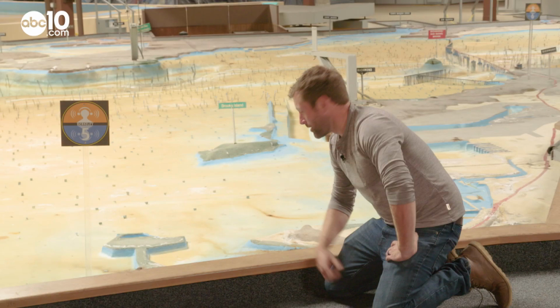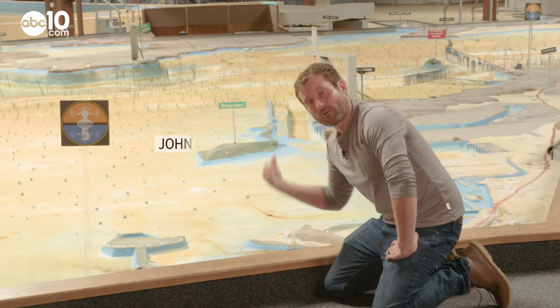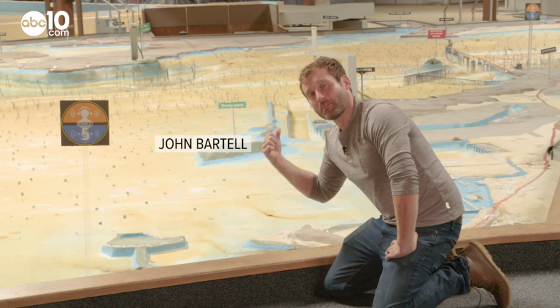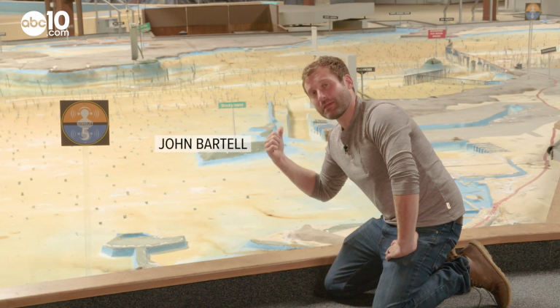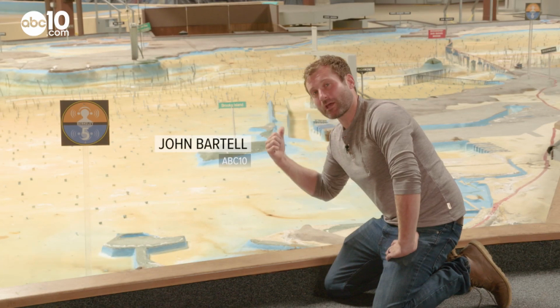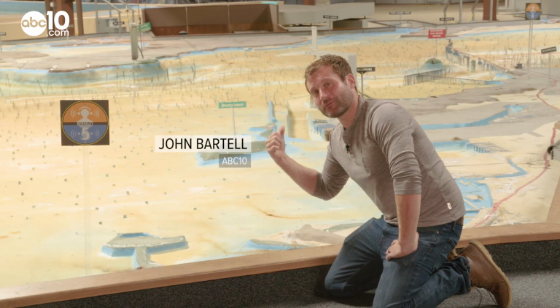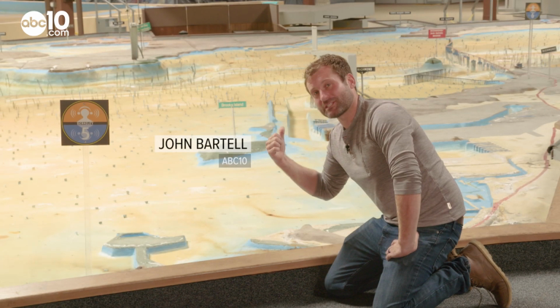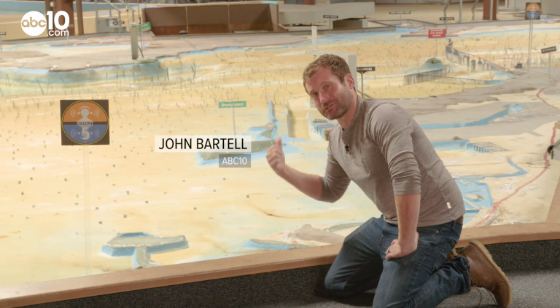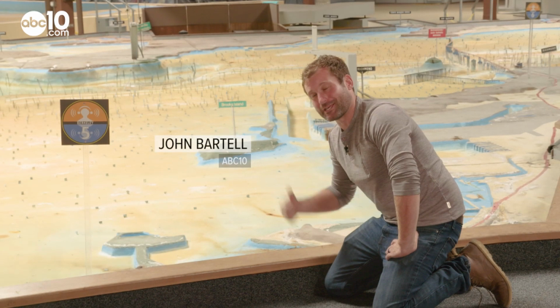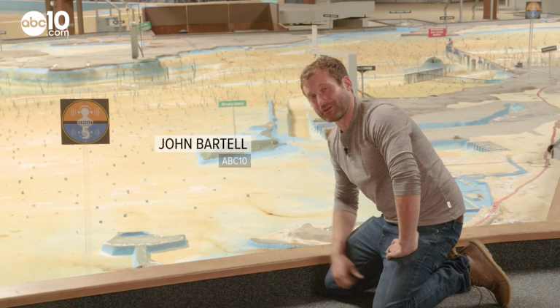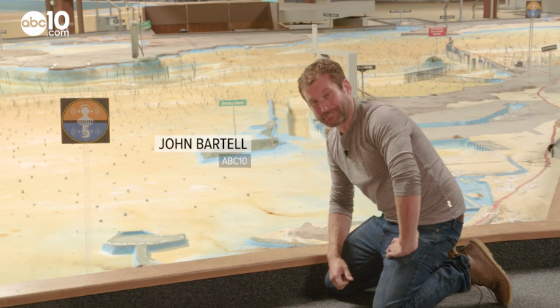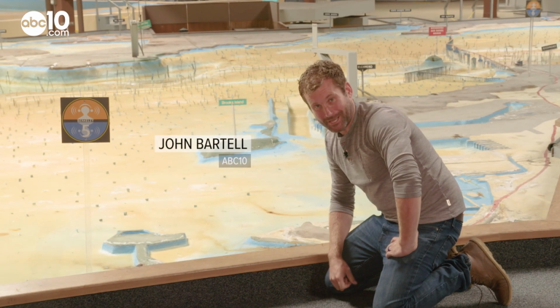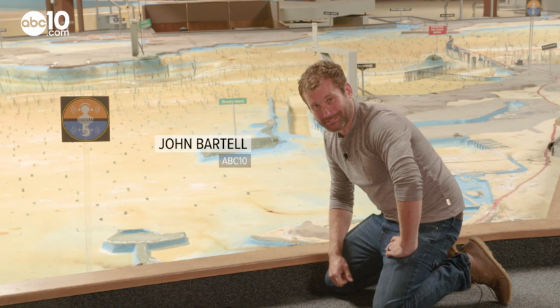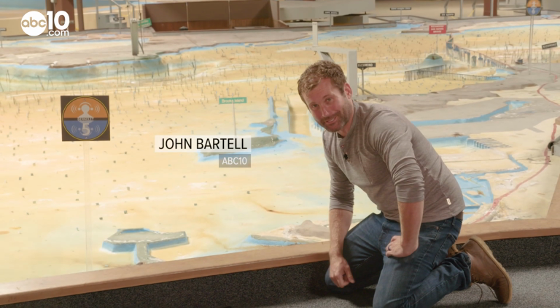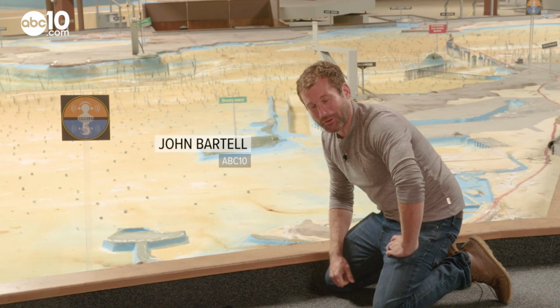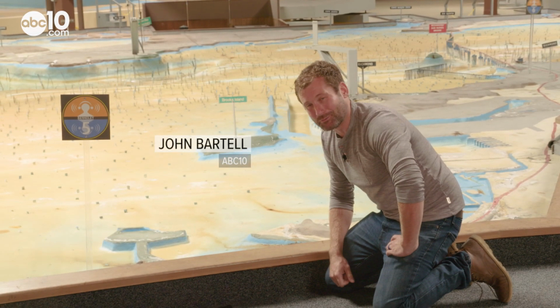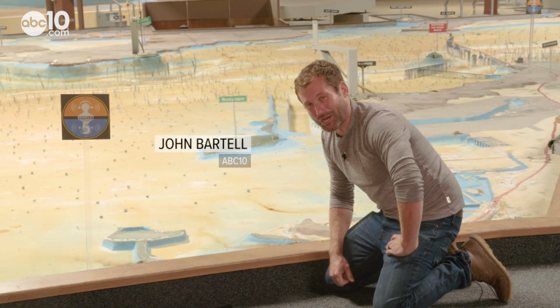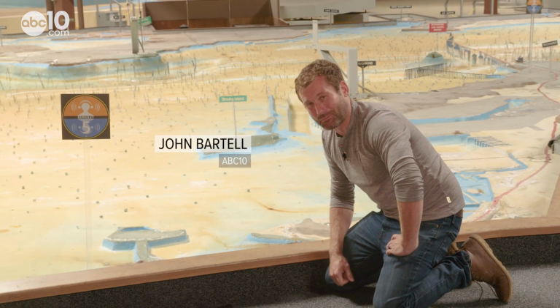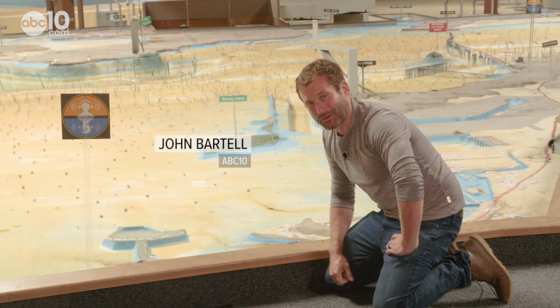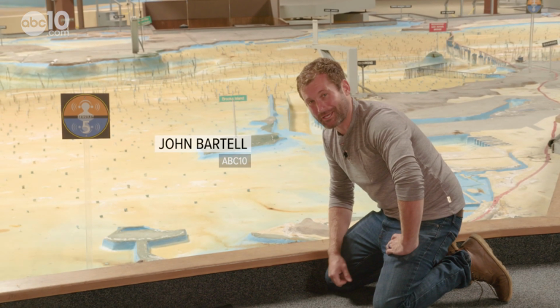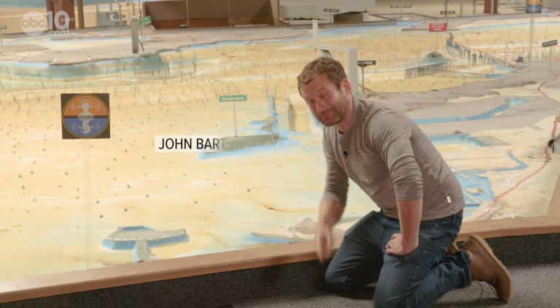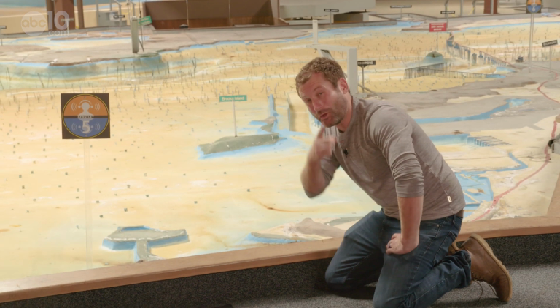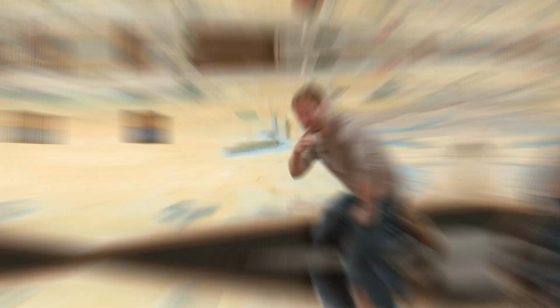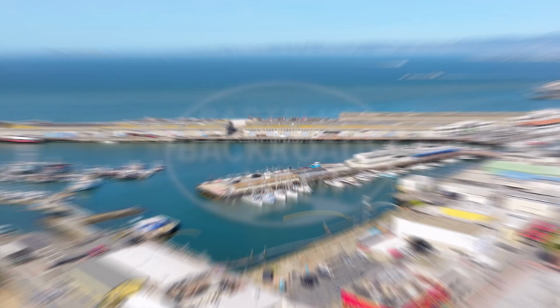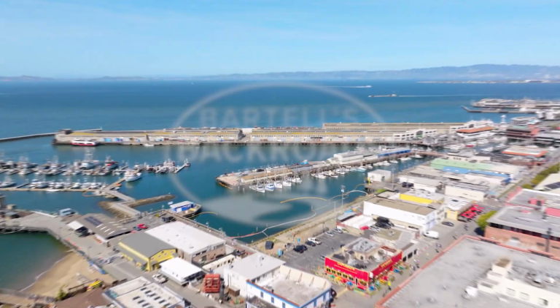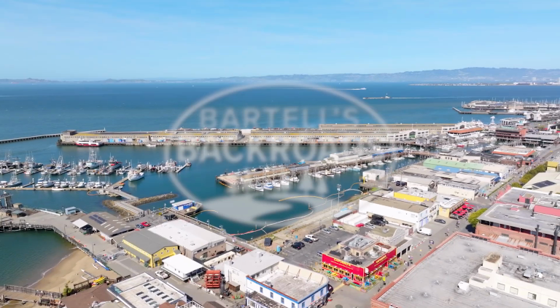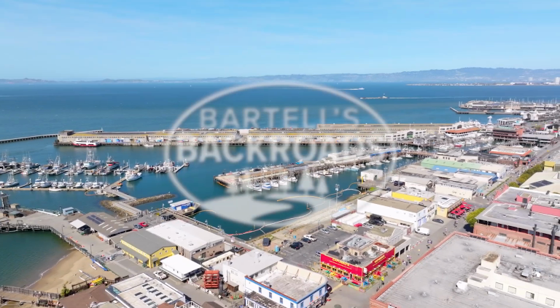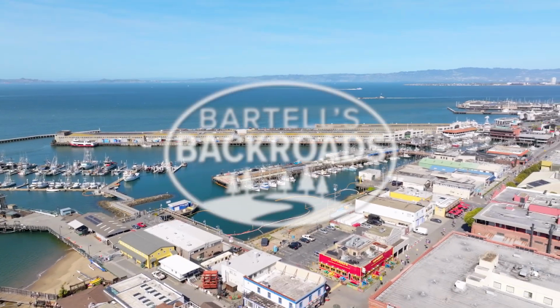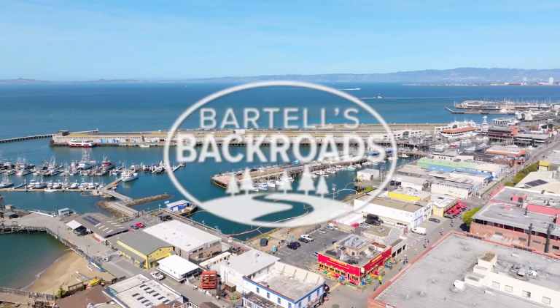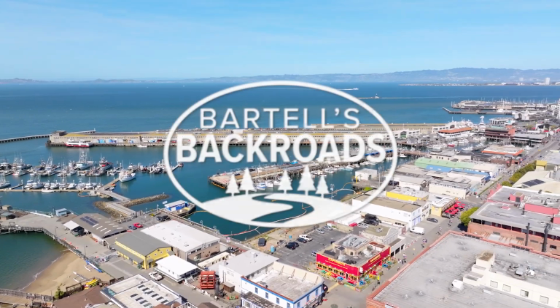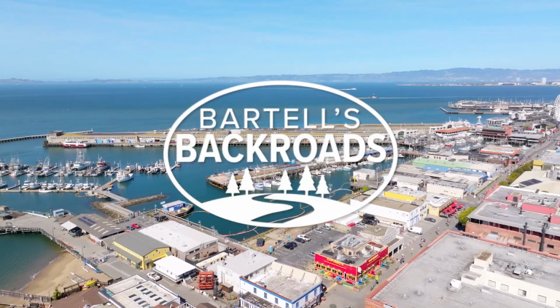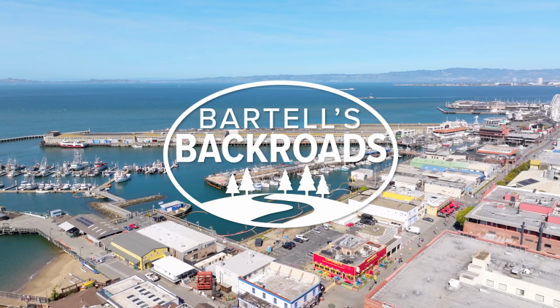From the Bay Model Visitor Center in Sausalito, I'm John Bartell. Hope to see you on the back roads.